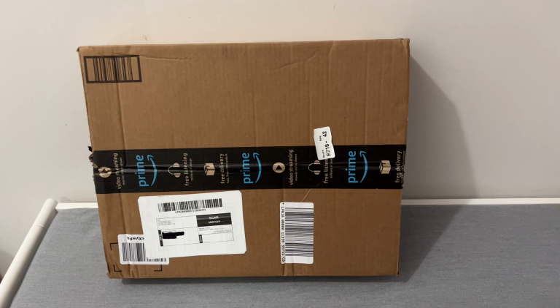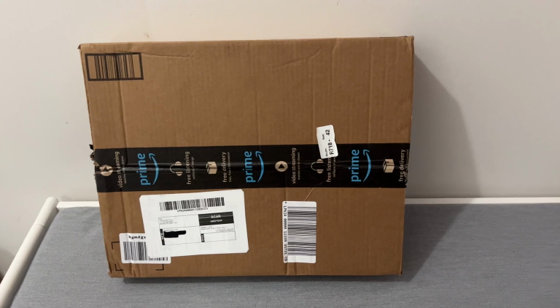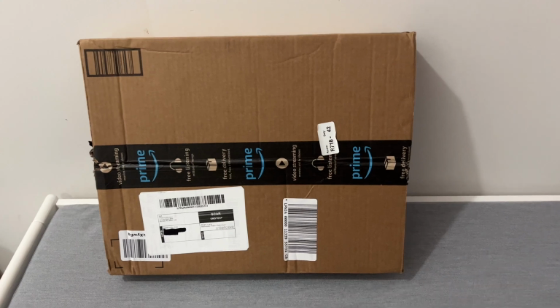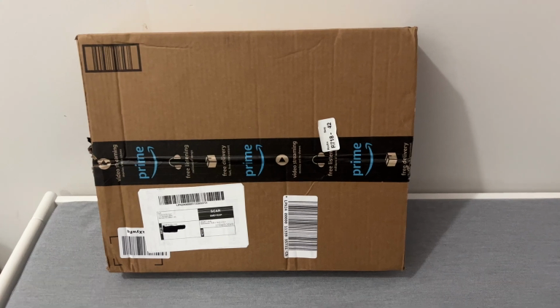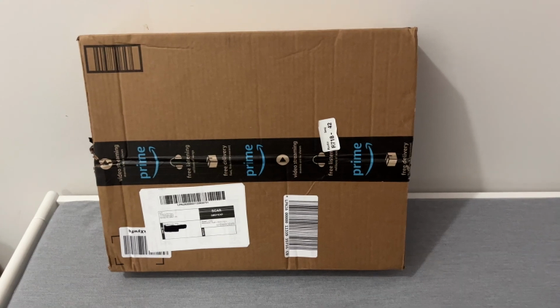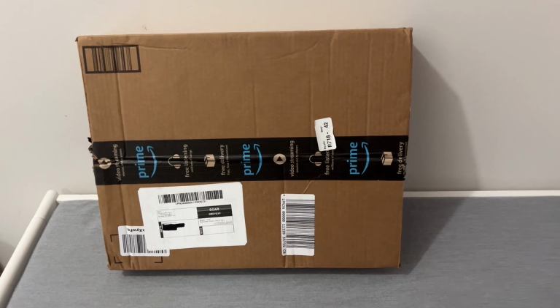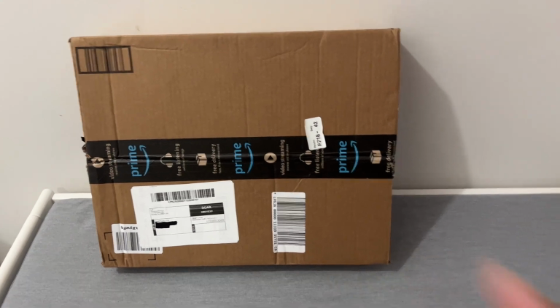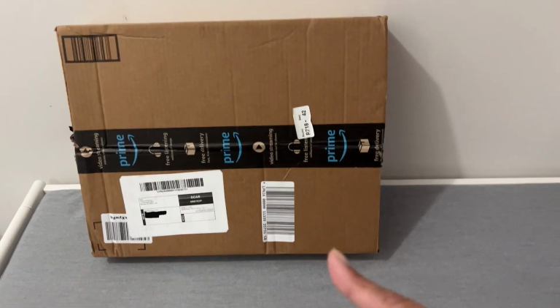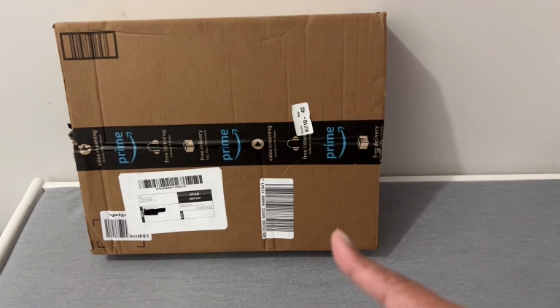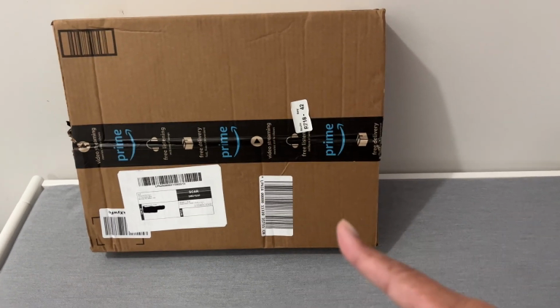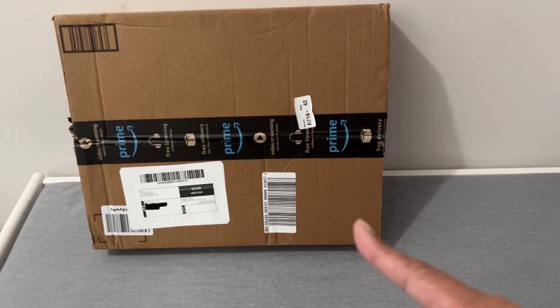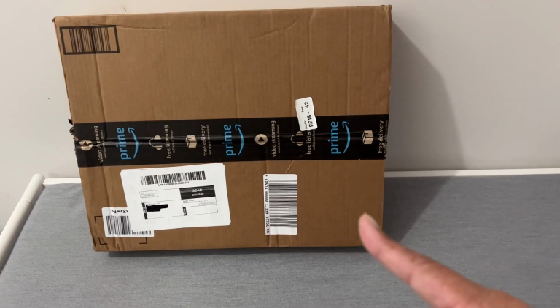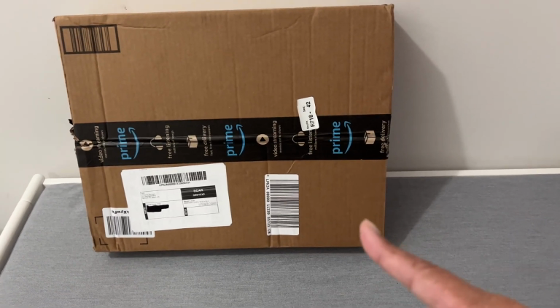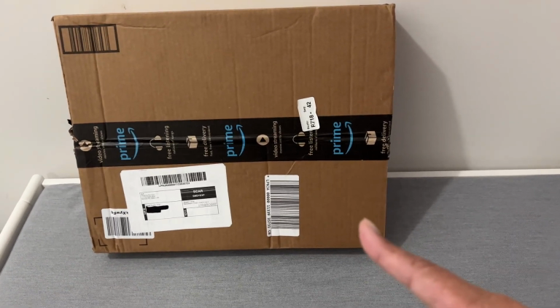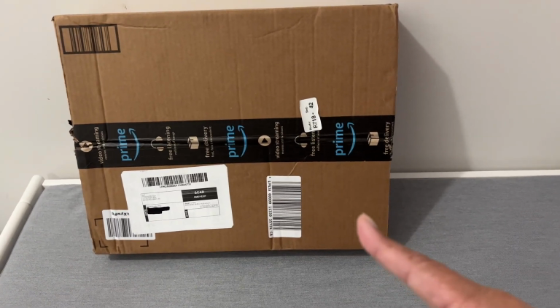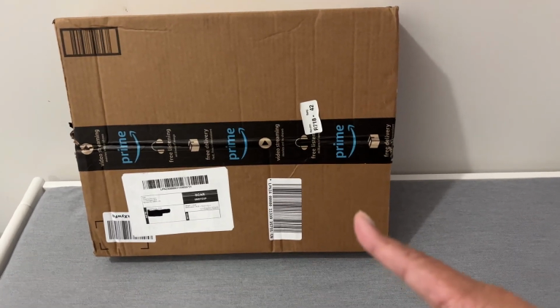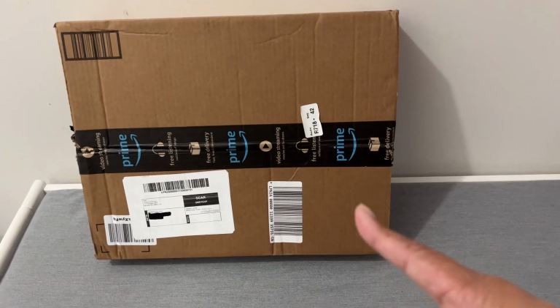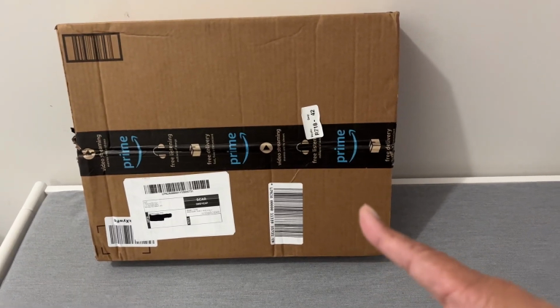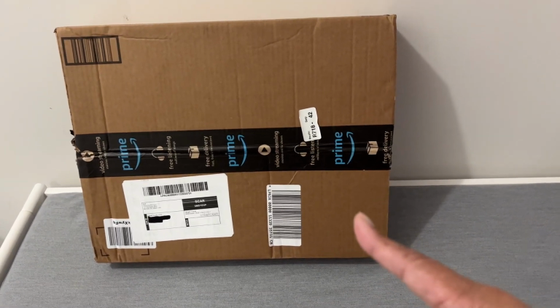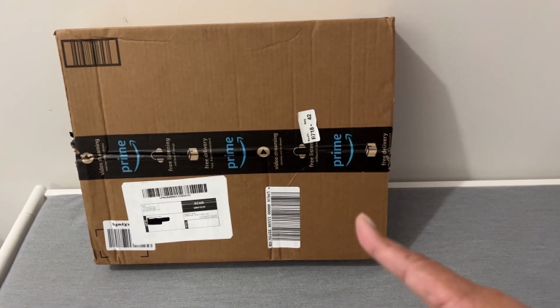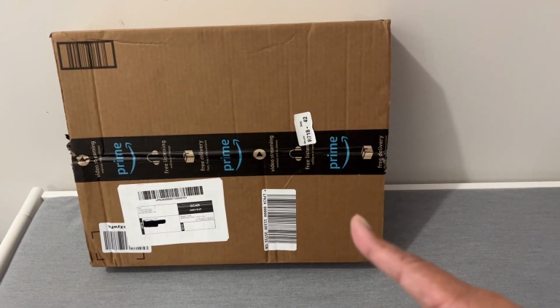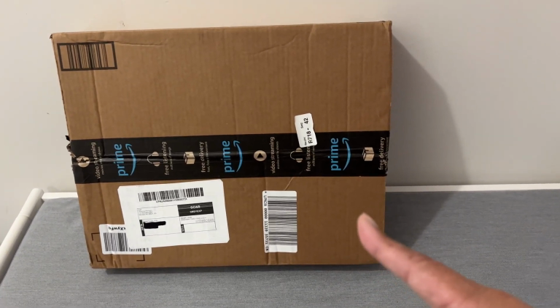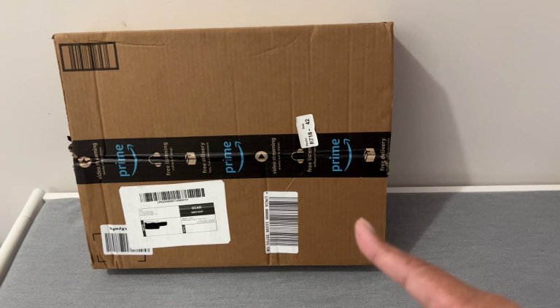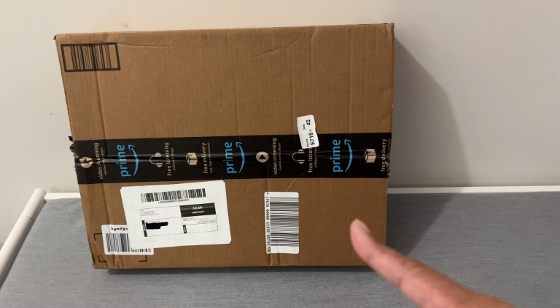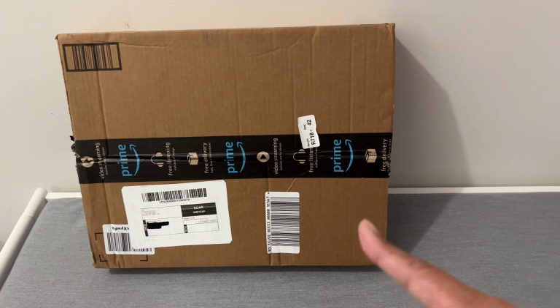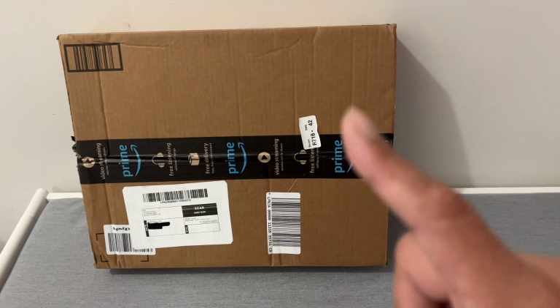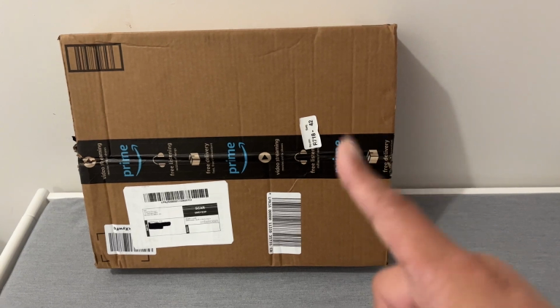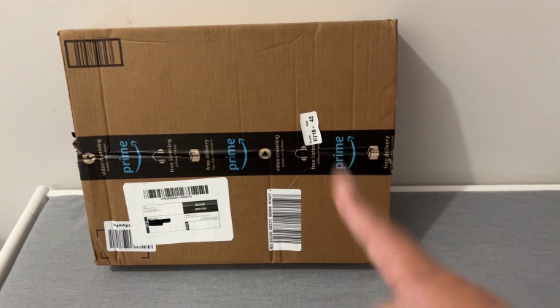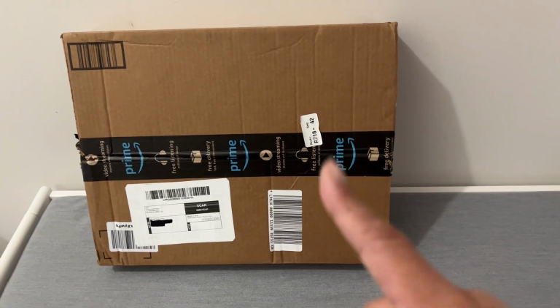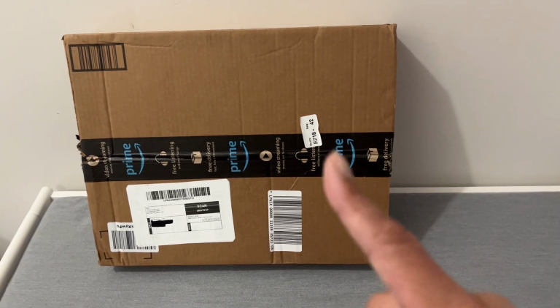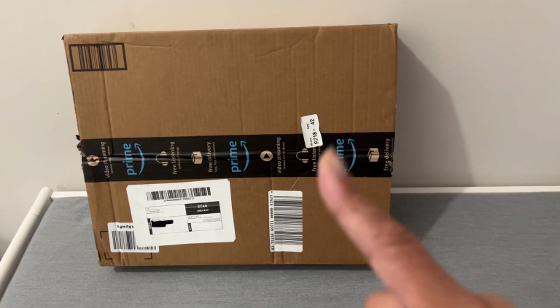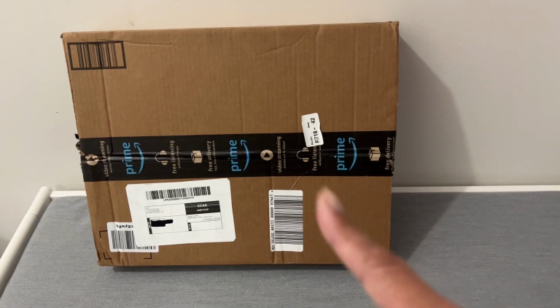I received this mystery package from Amazon. I did not order anything from Amazon, so yeah, this is mysterious.